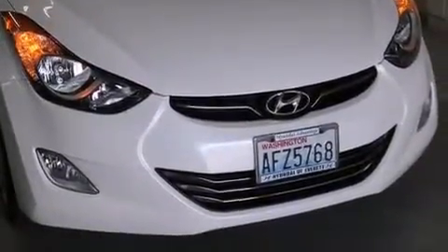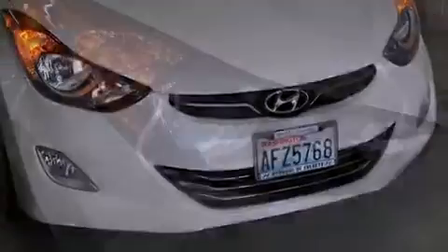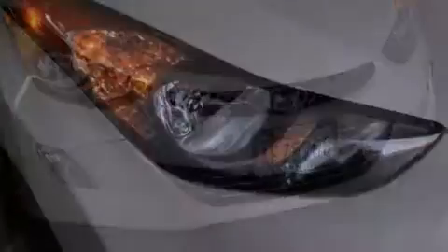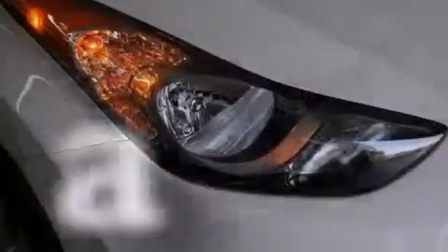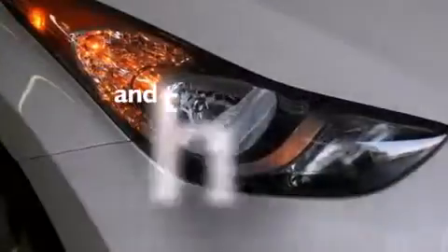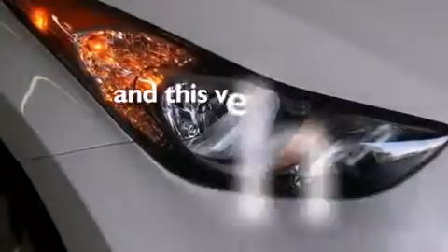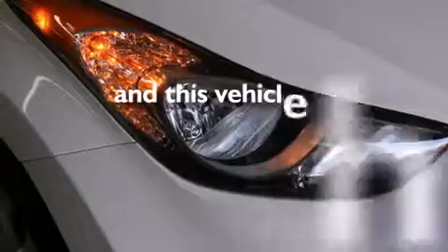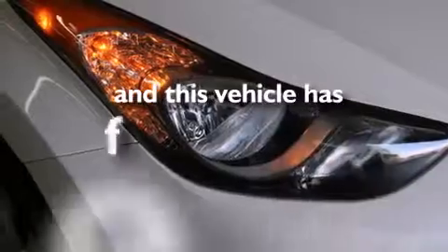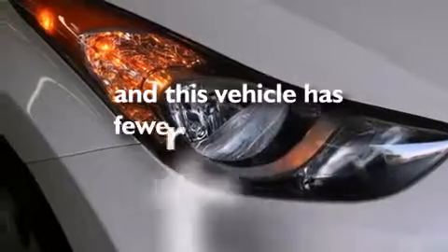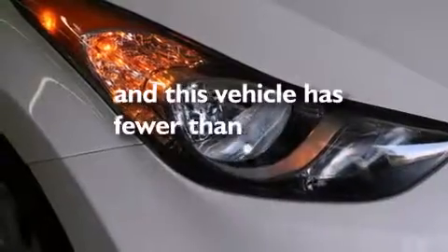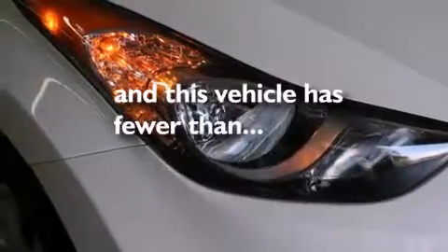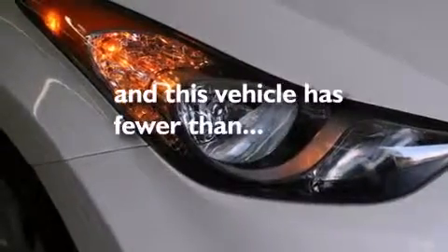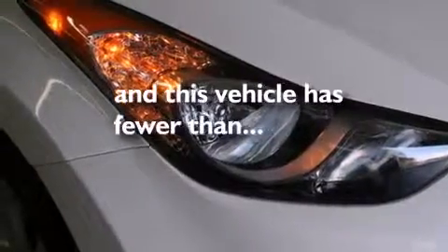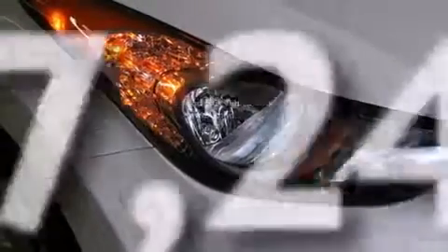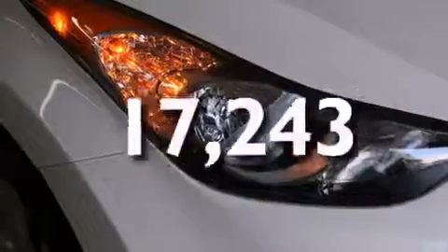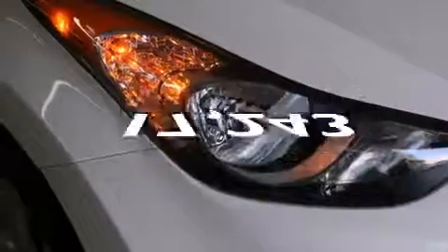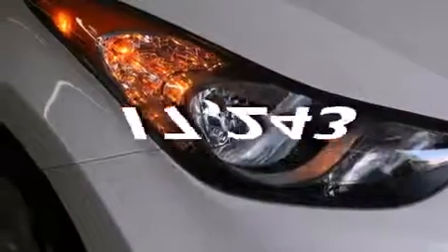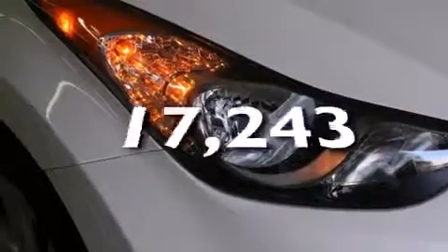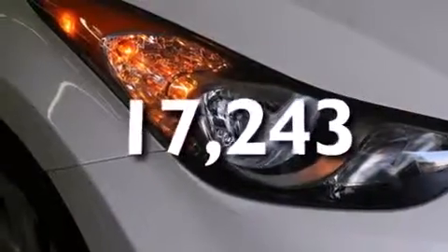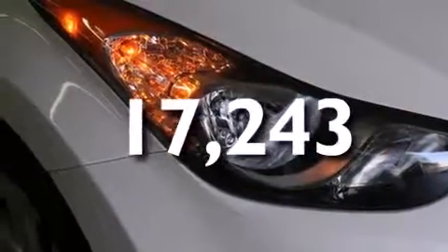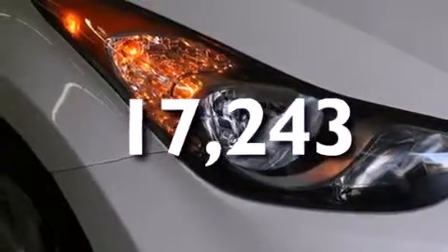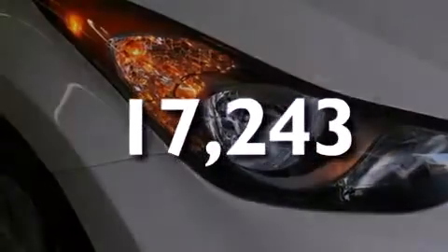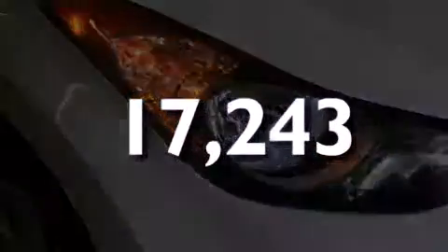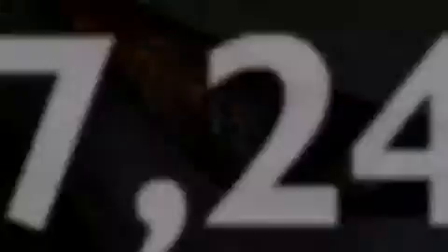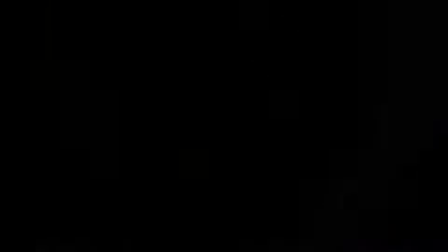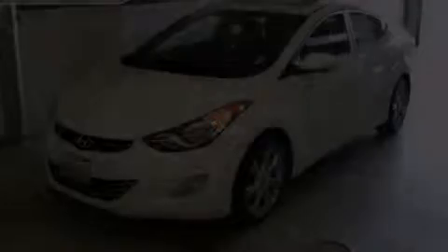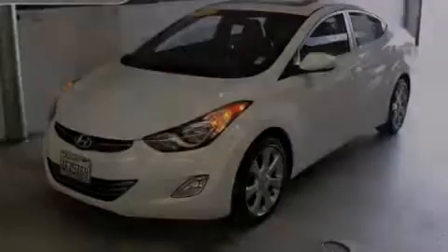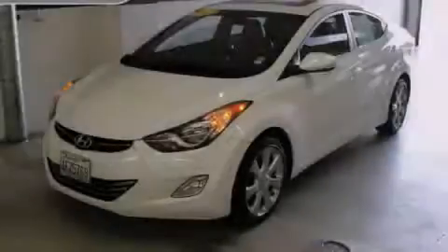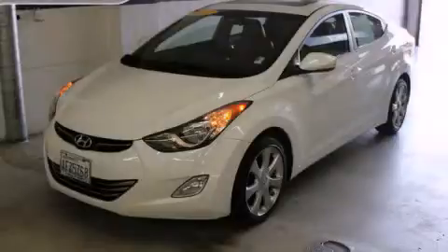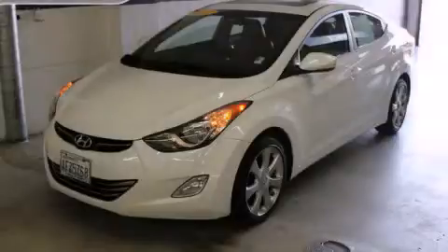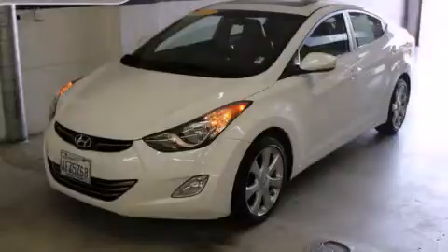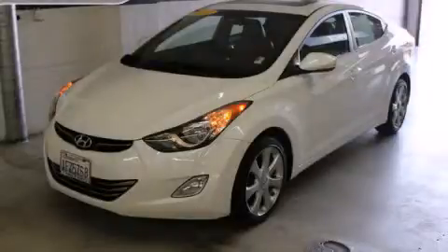And this vehicle has fewer than 18,000 miles on the odometer. Stop by today and test drive this automobile for yourself.